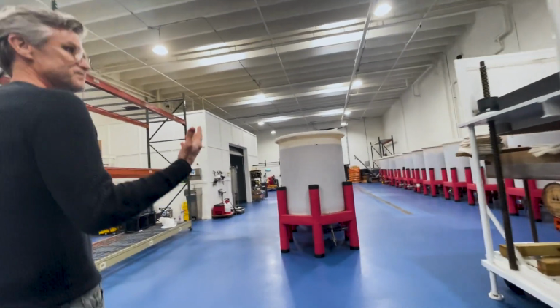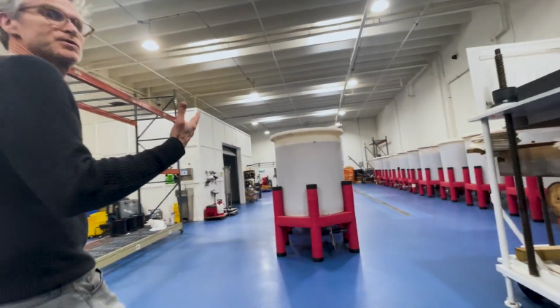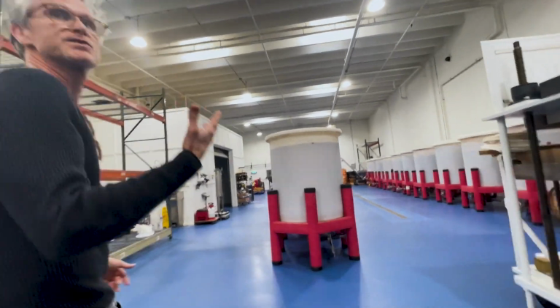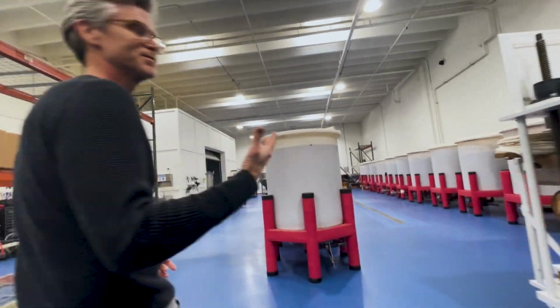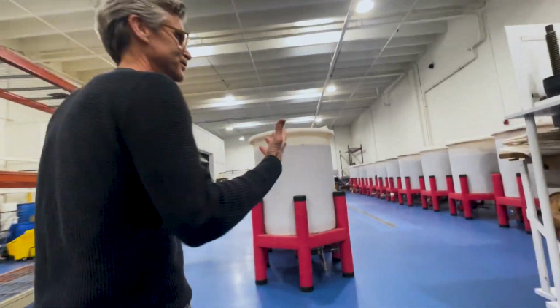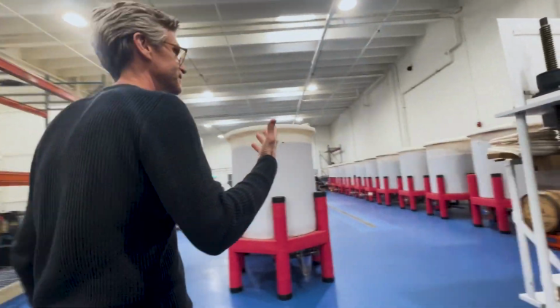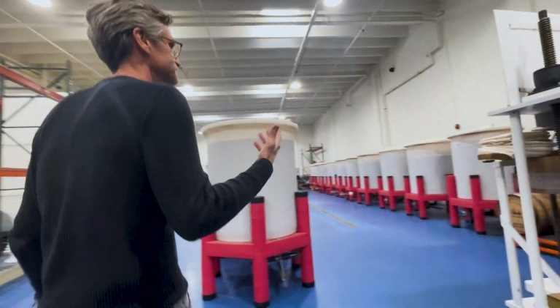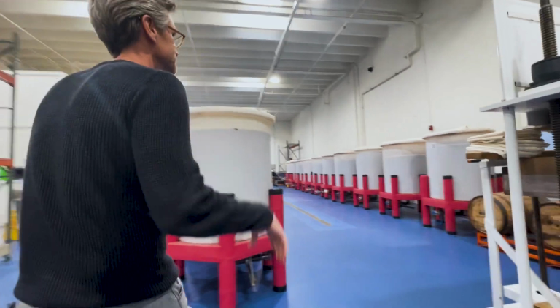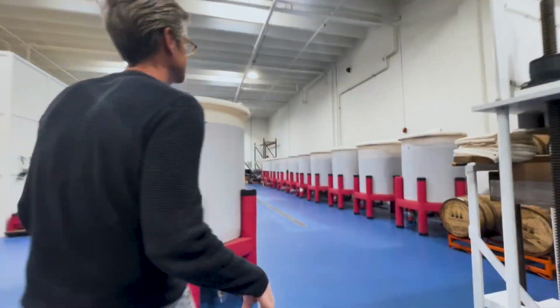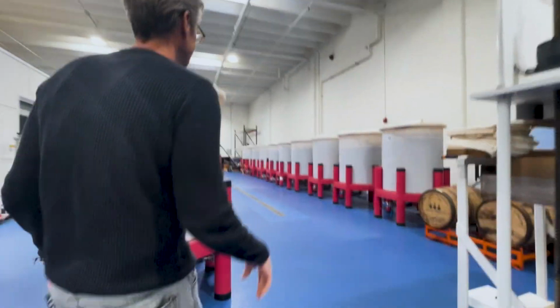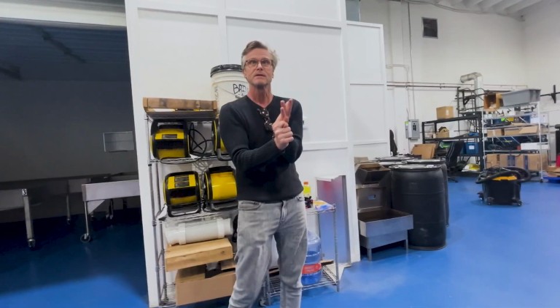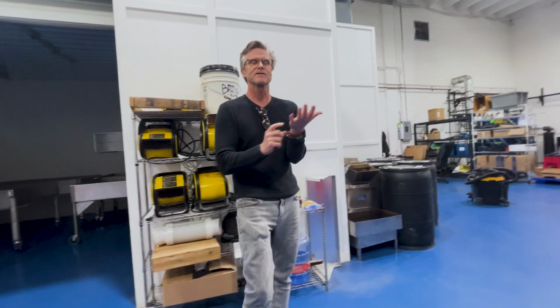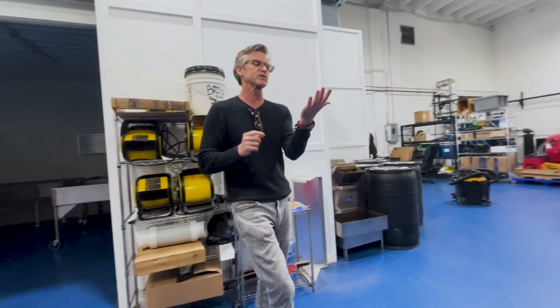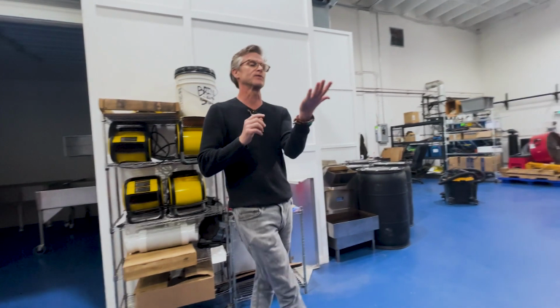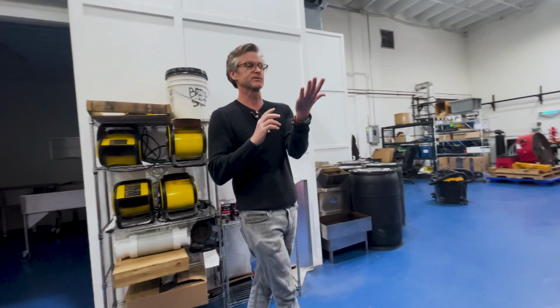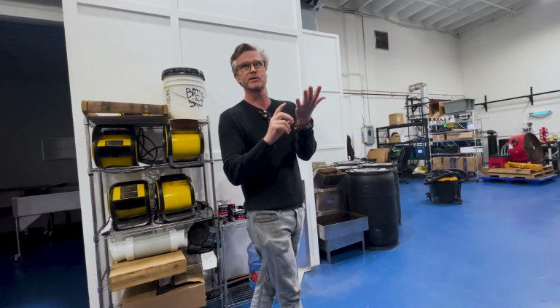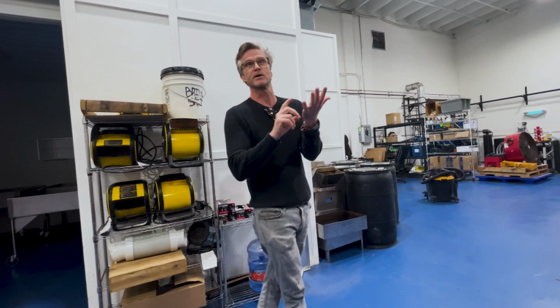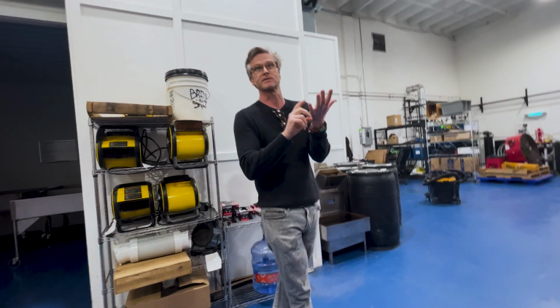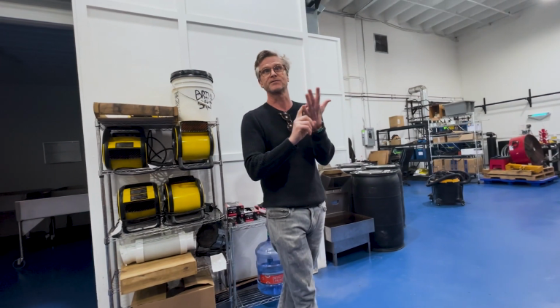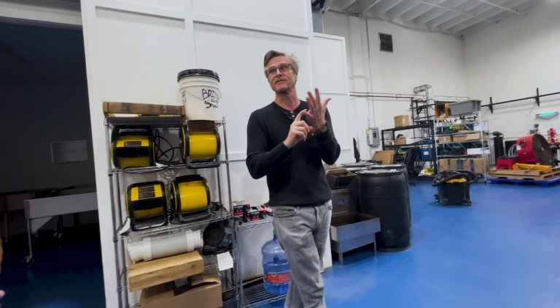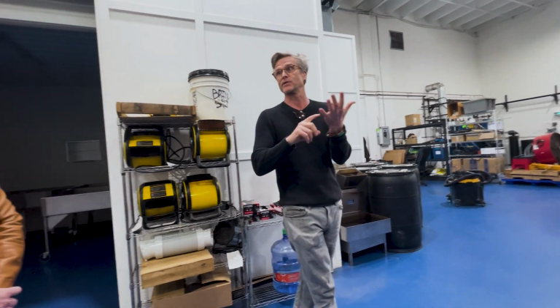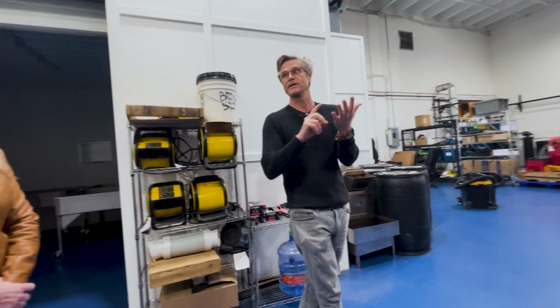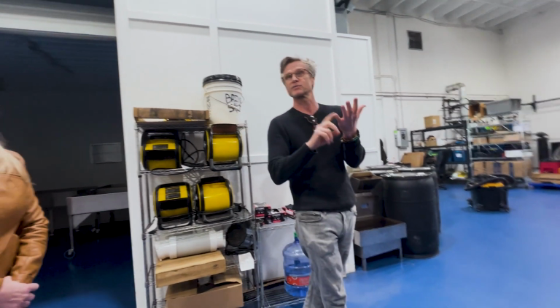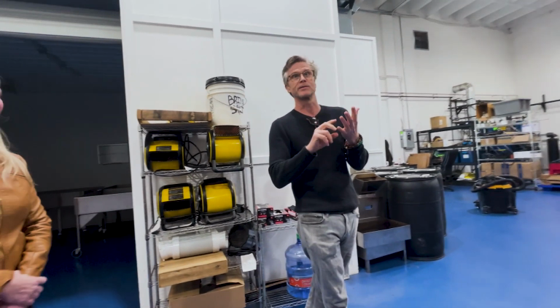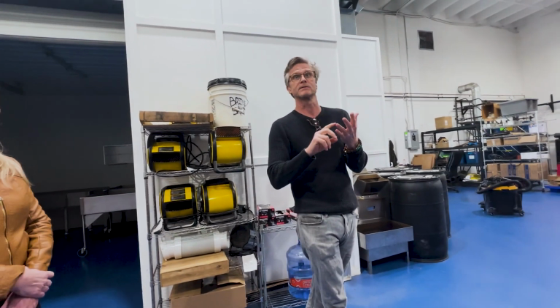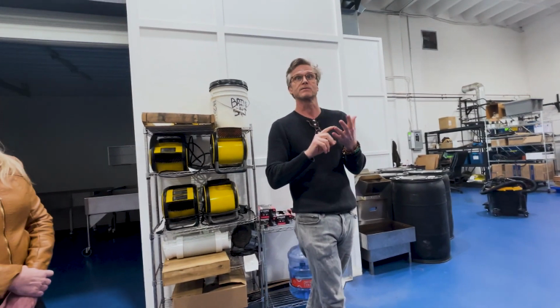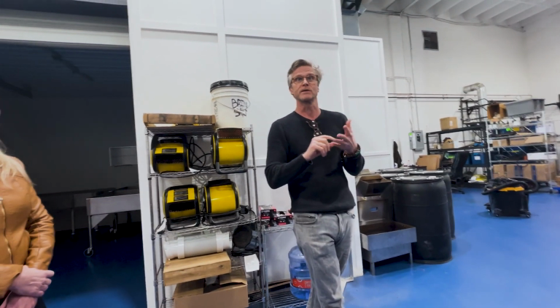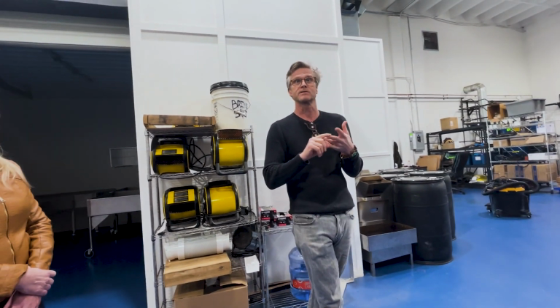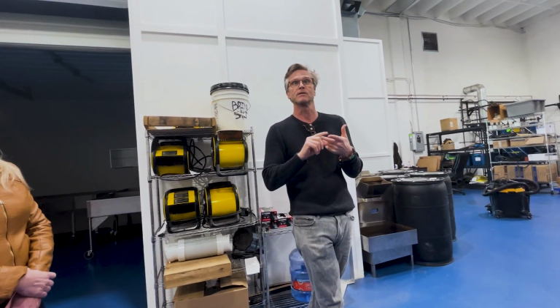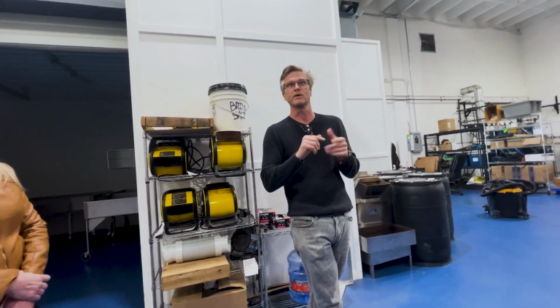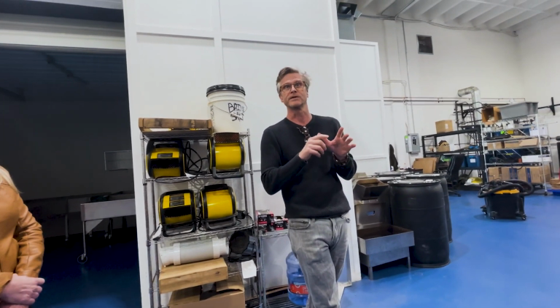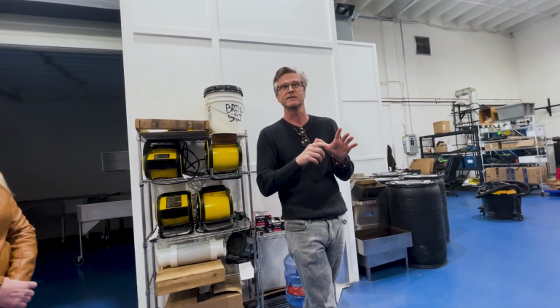Soy sauce brewery. First of all, soy sauce is five ingredients: soybeans, wheat, saltwater, and yeast.